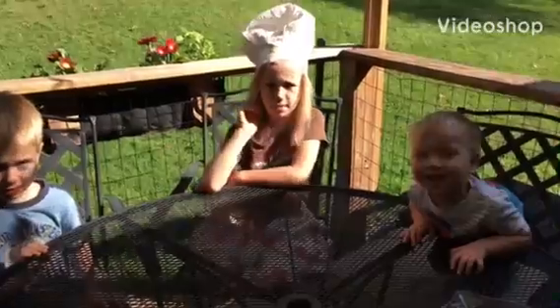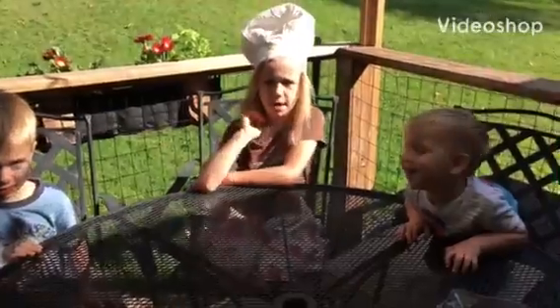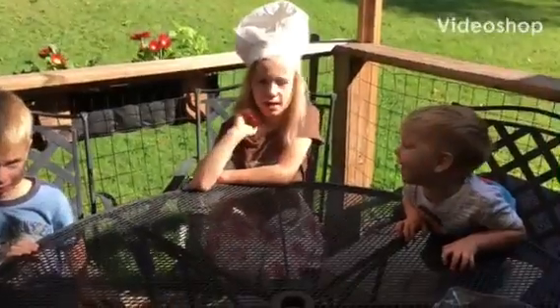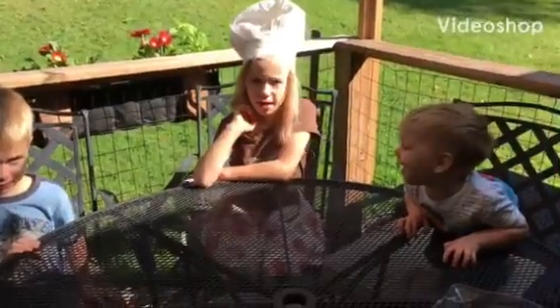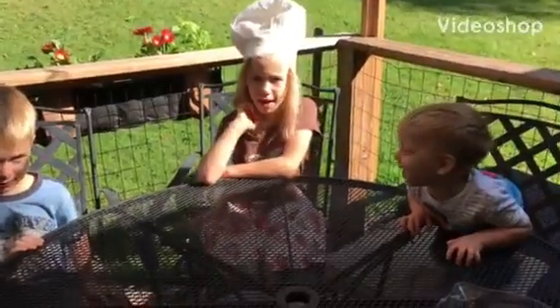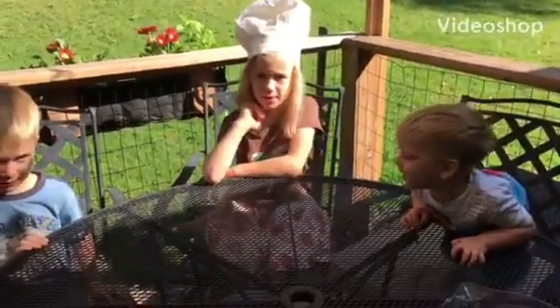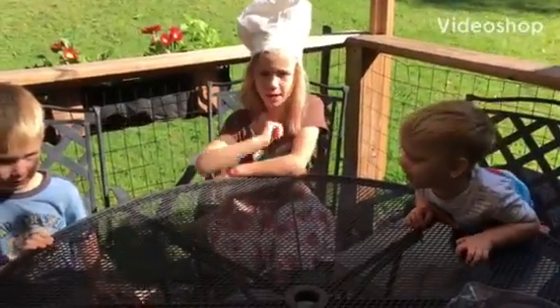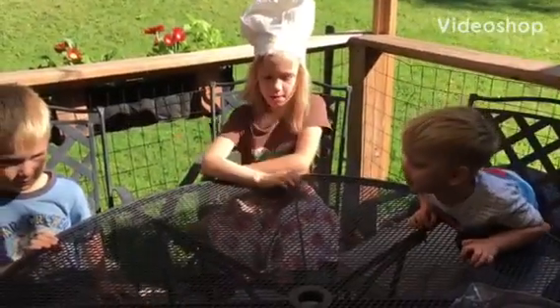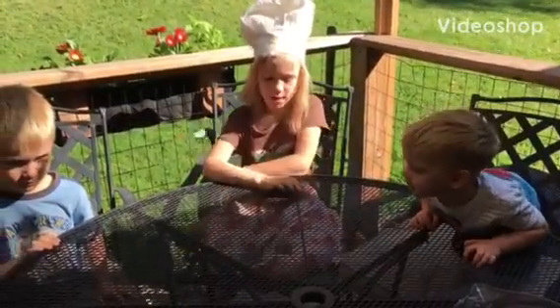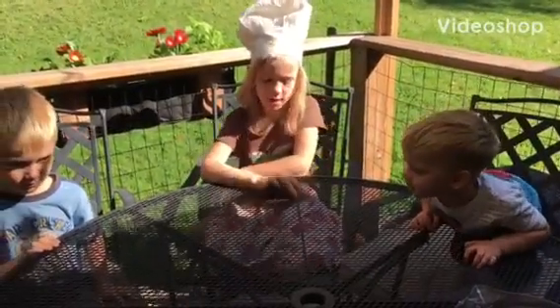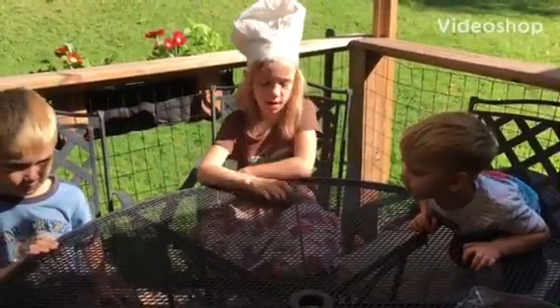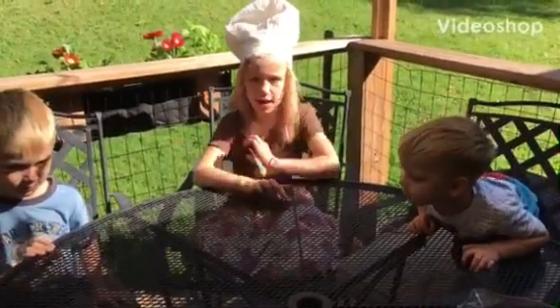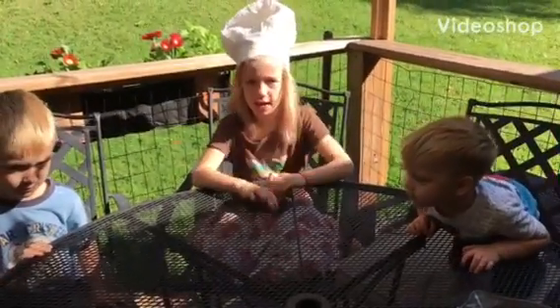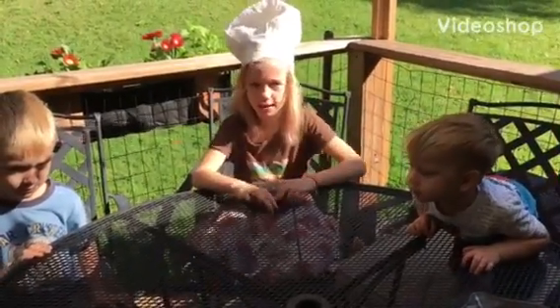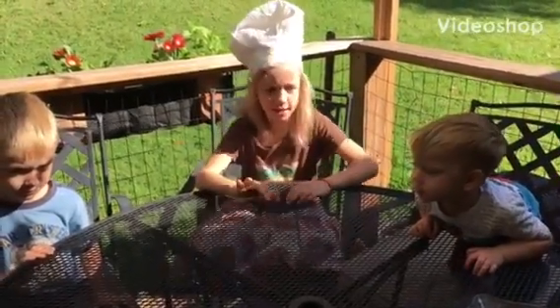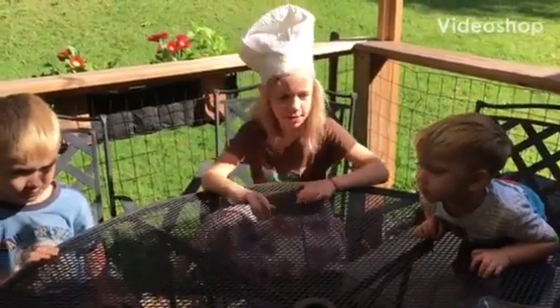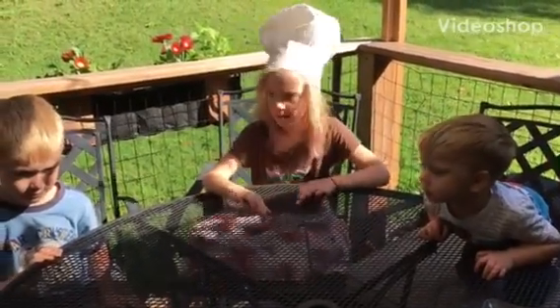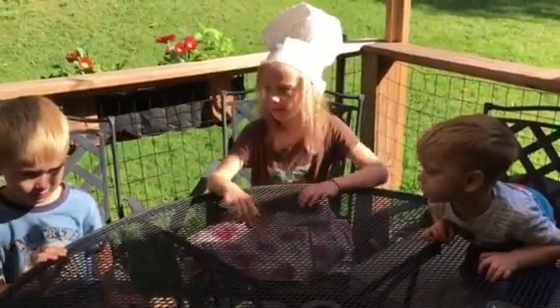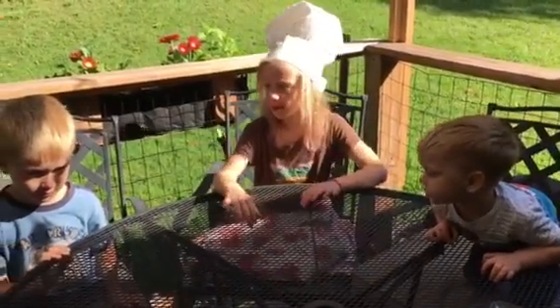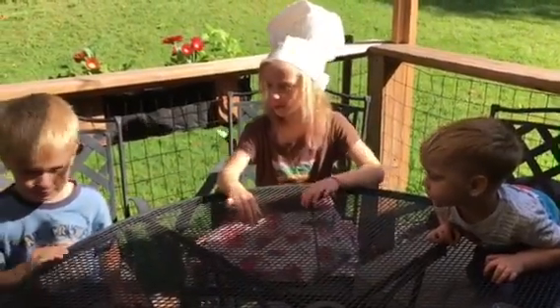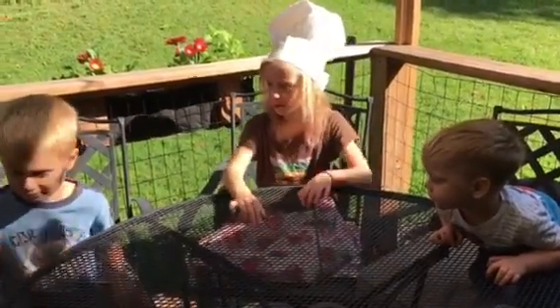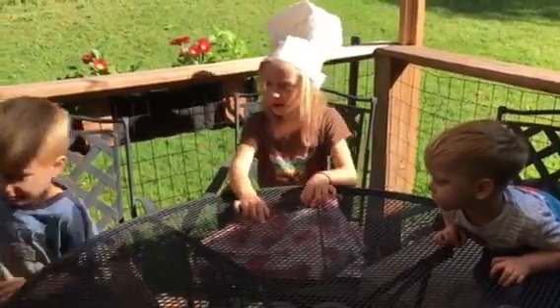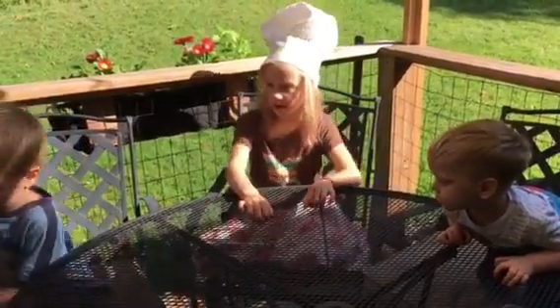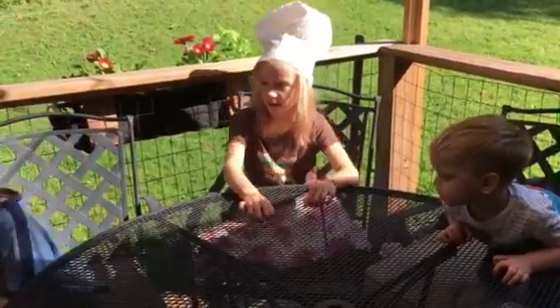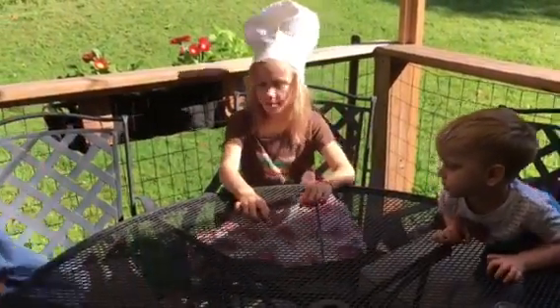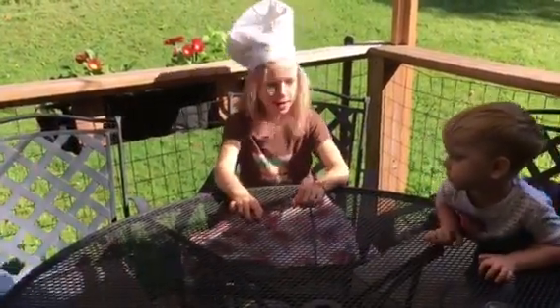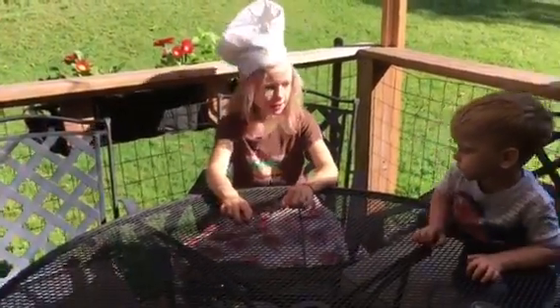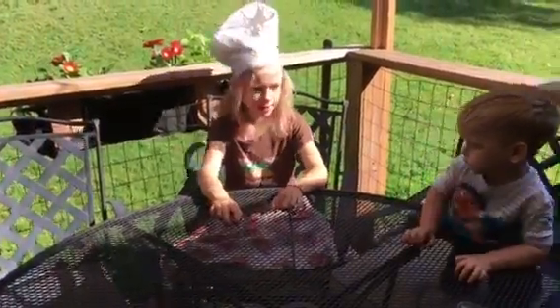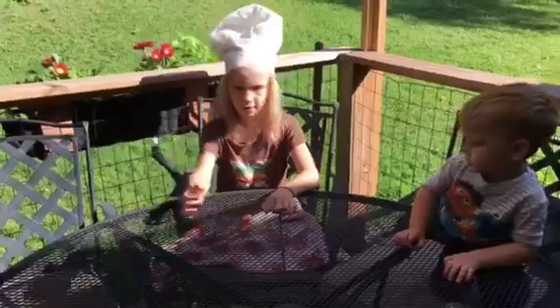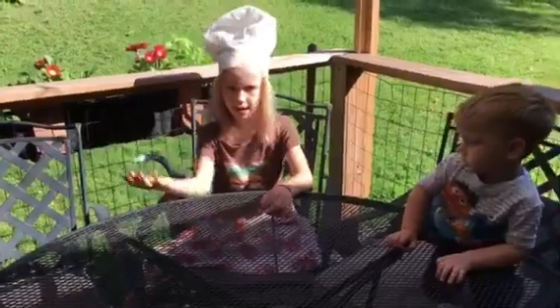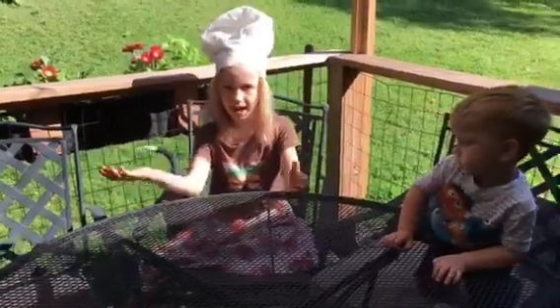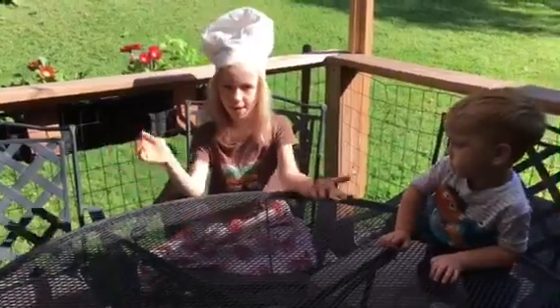Today I'm going to make a cake. These are my brothers David and Benjamin. They're going to help.